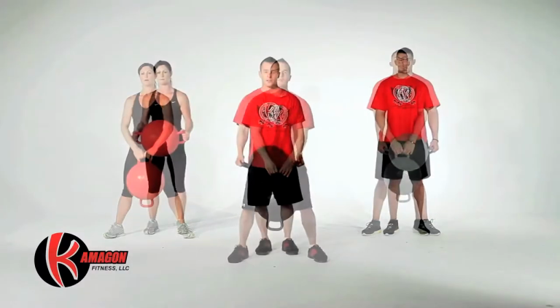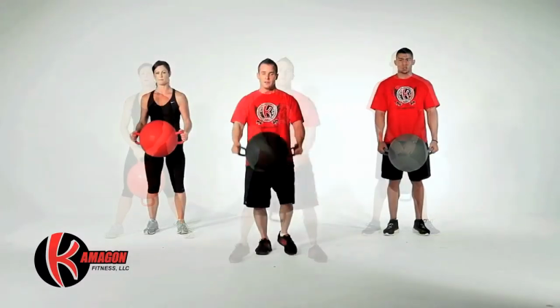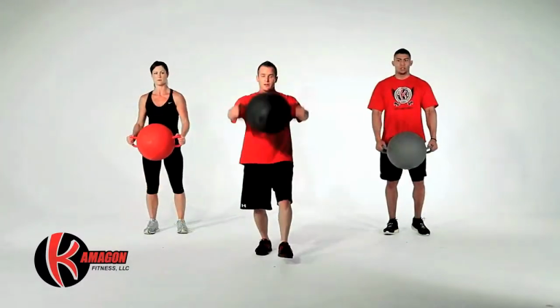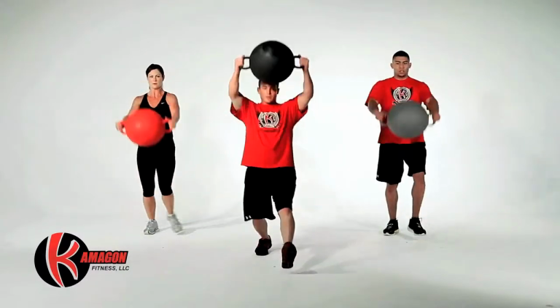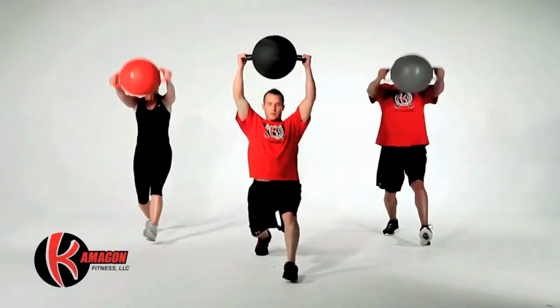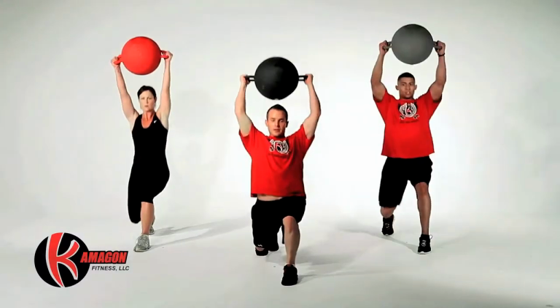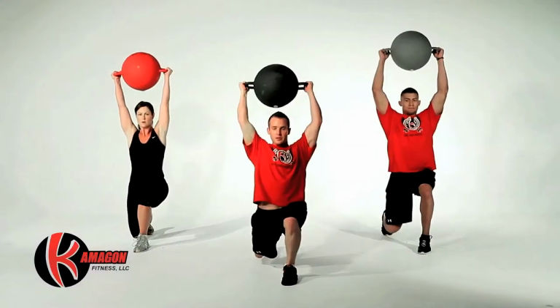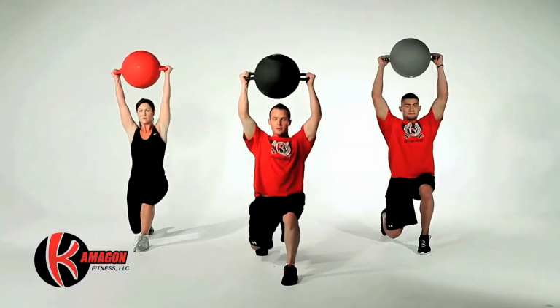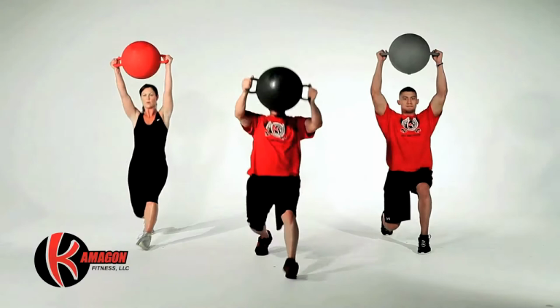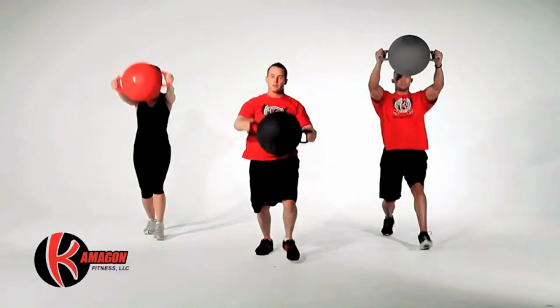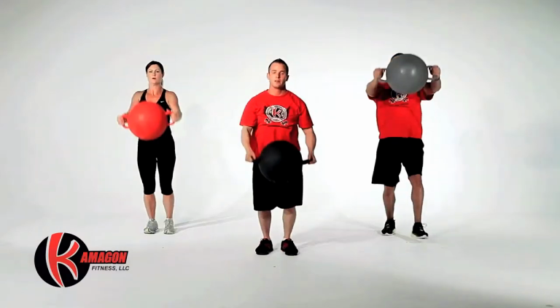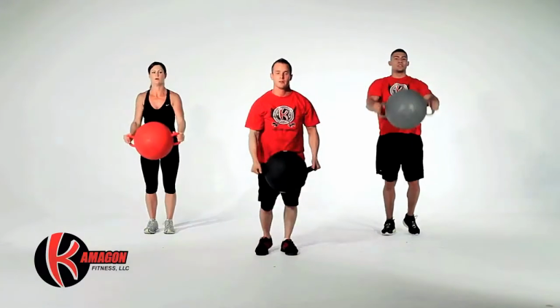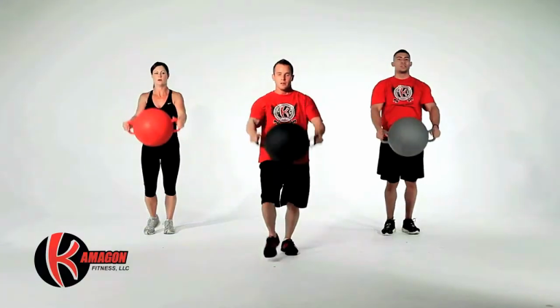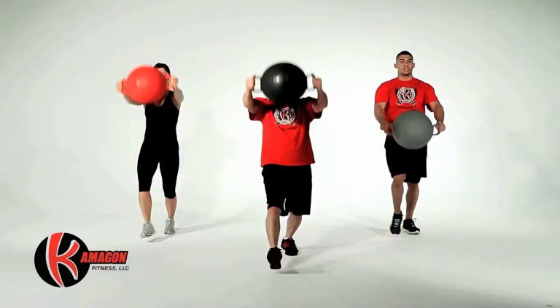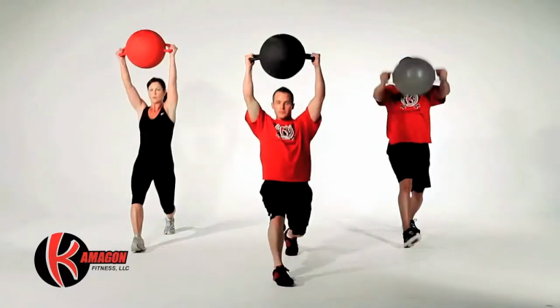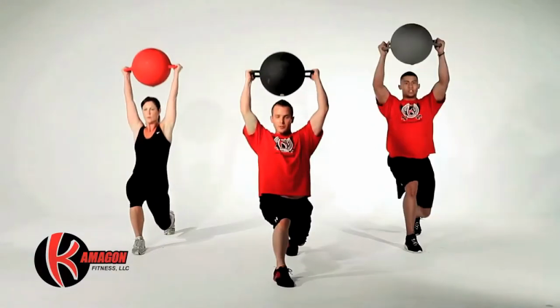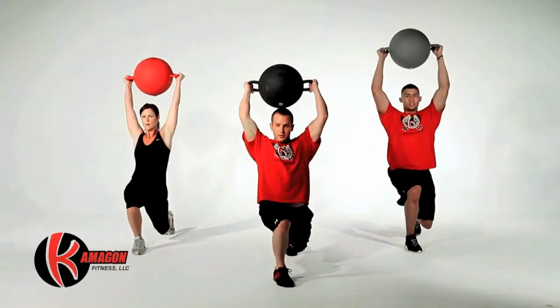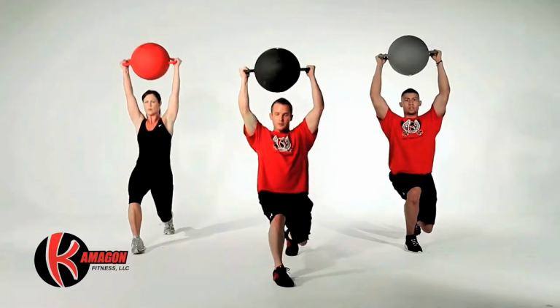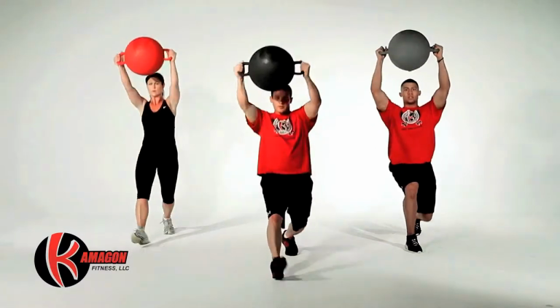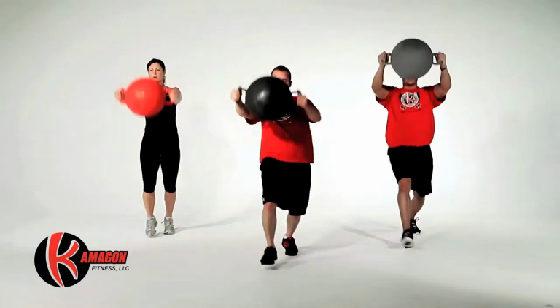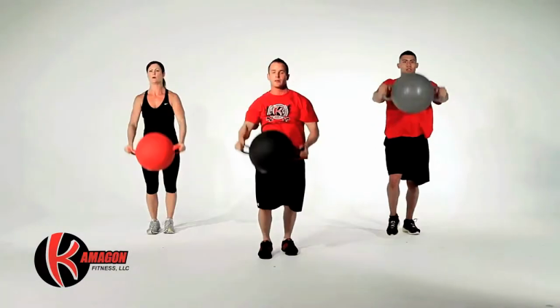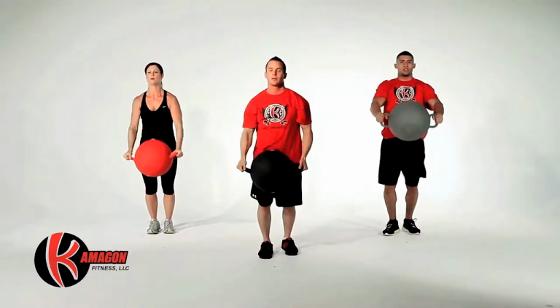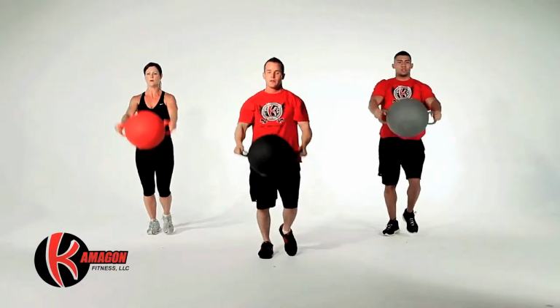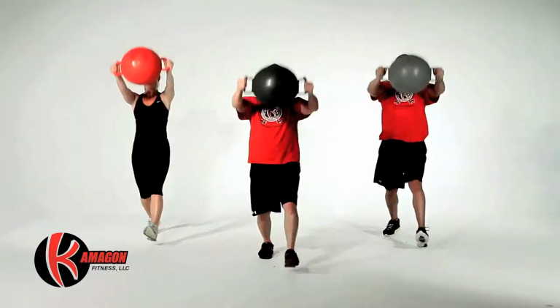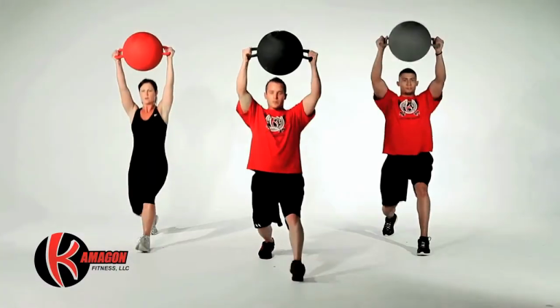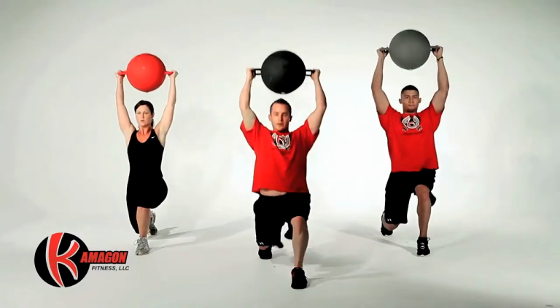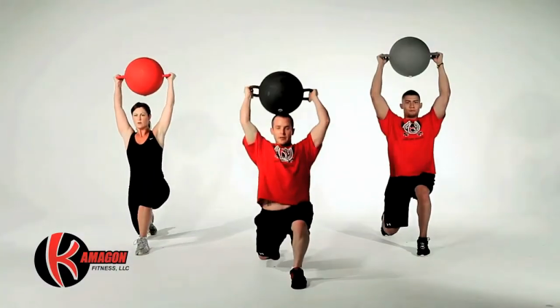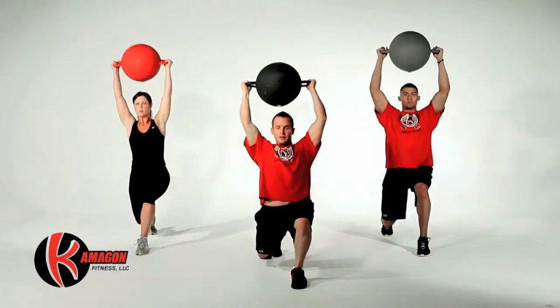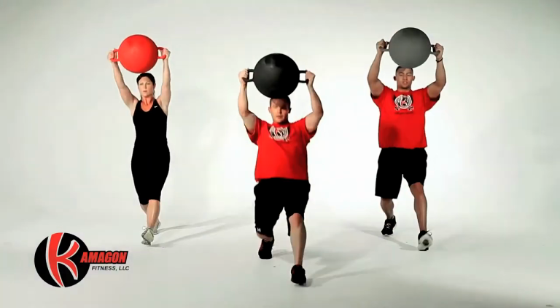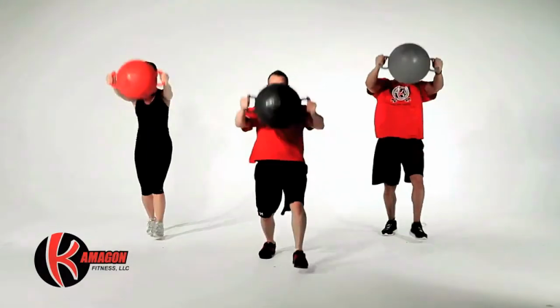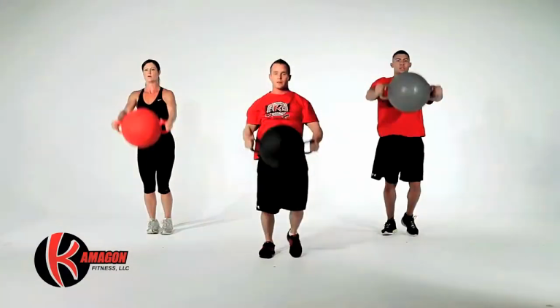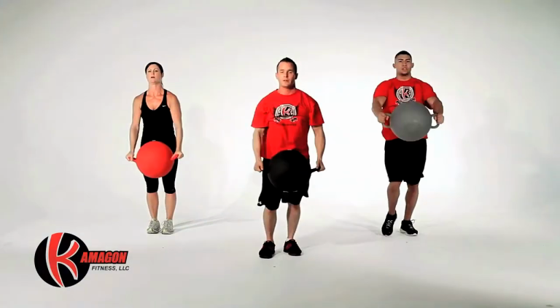Lunges with an overhead raise are the next exercise. Complete a total of 20 reps.